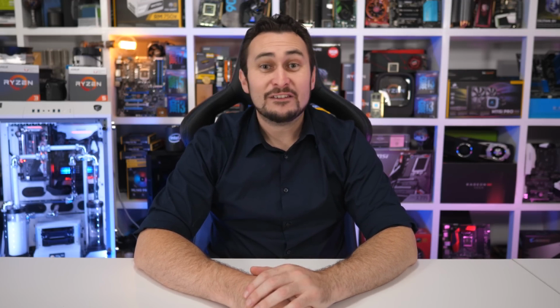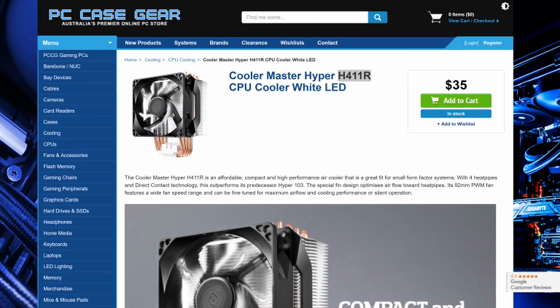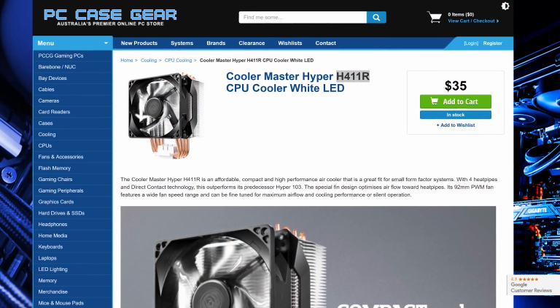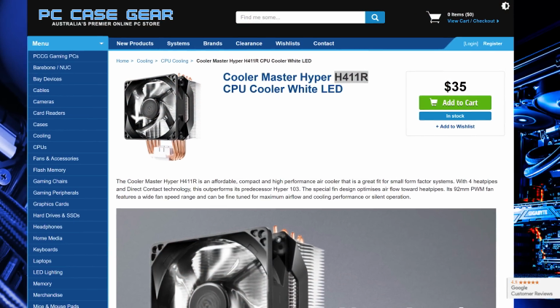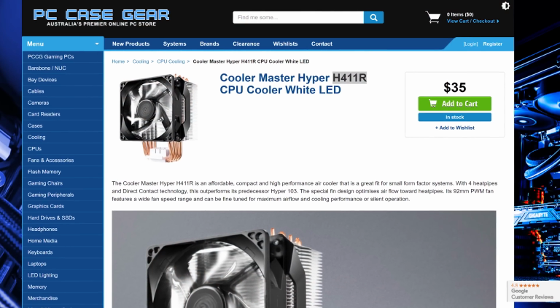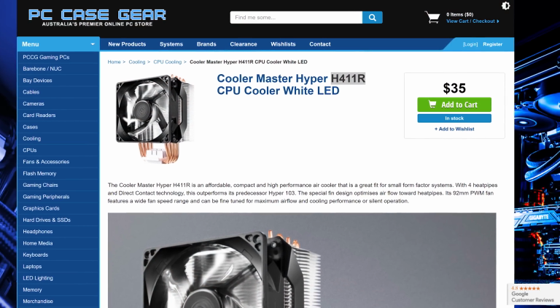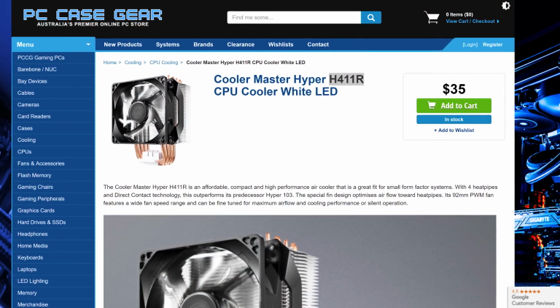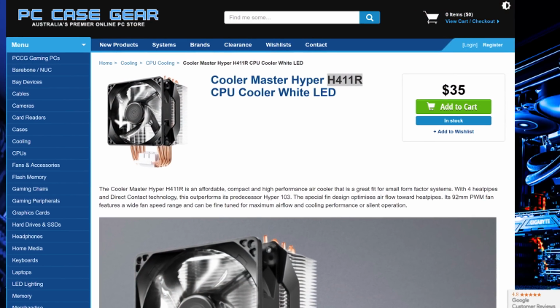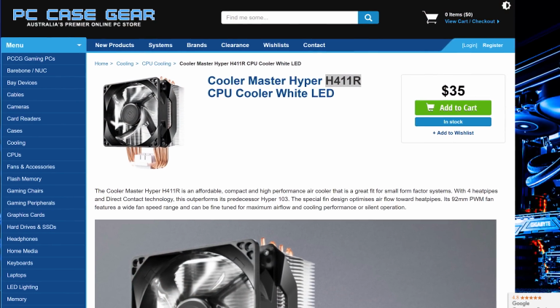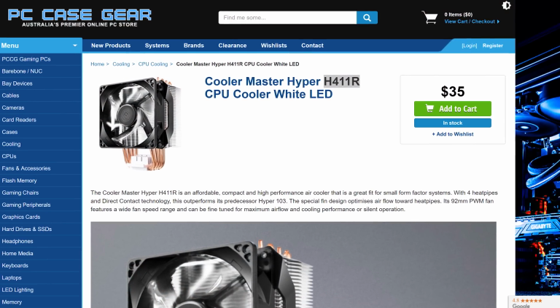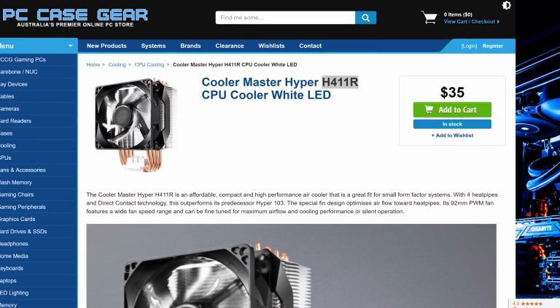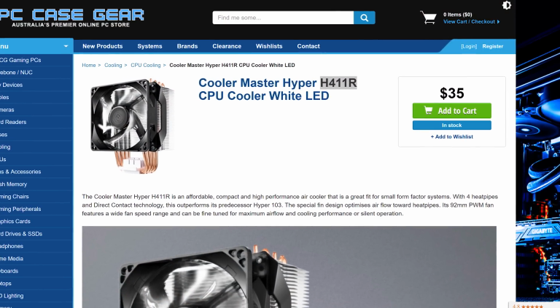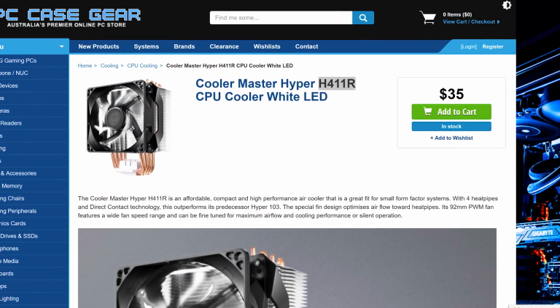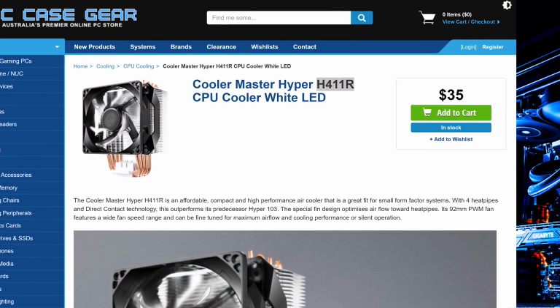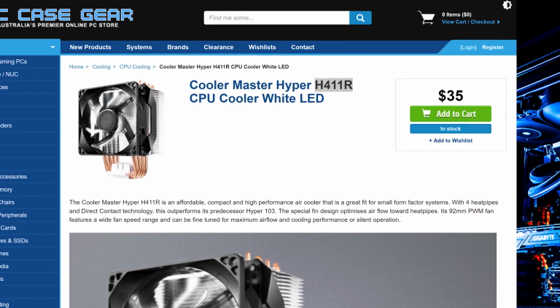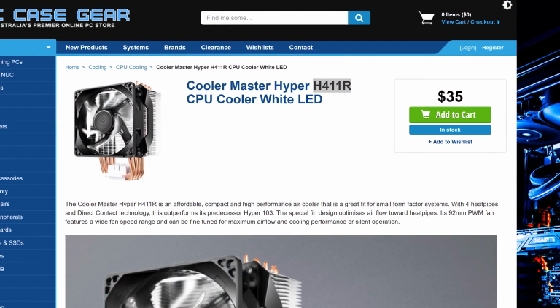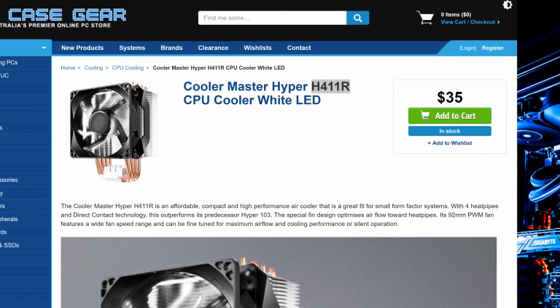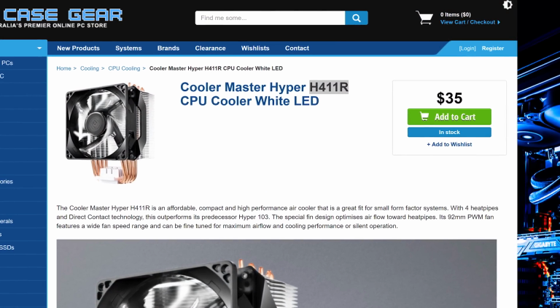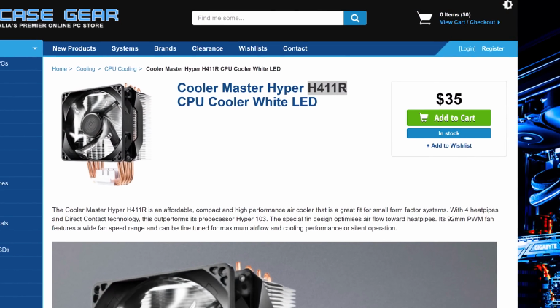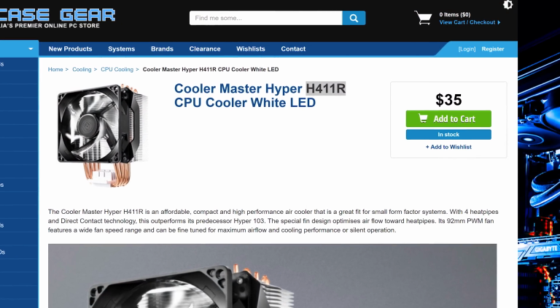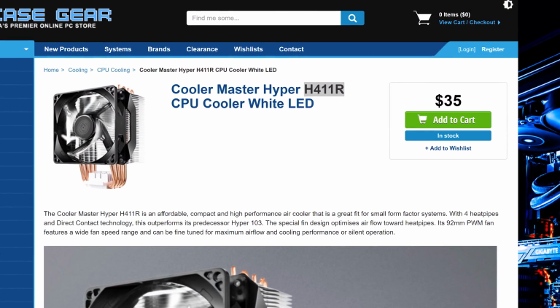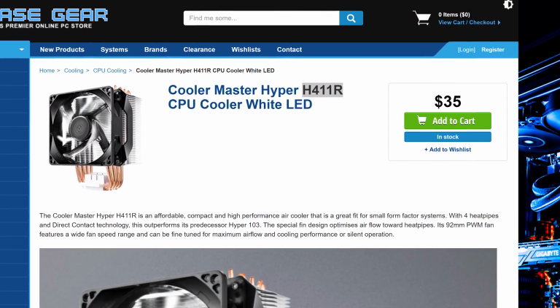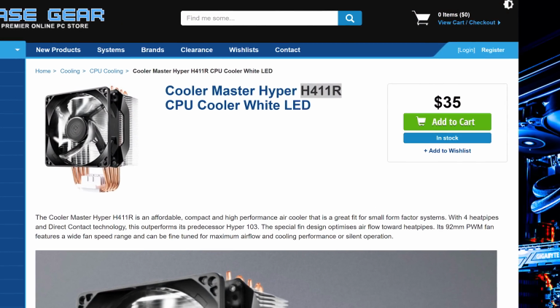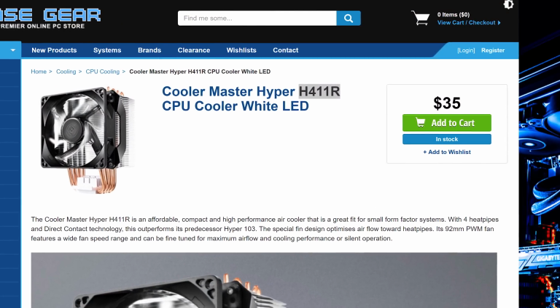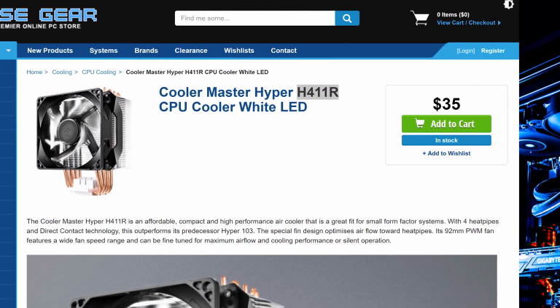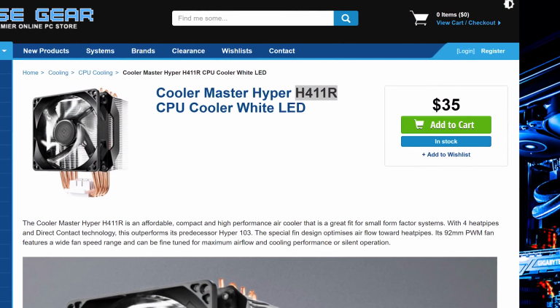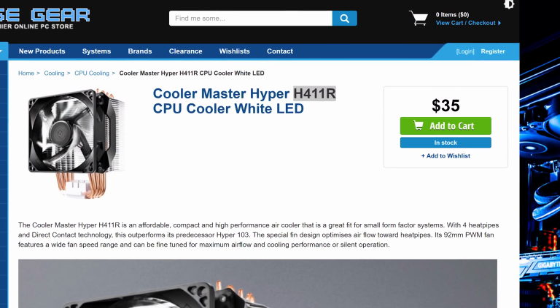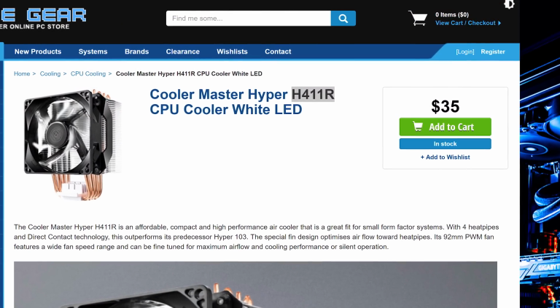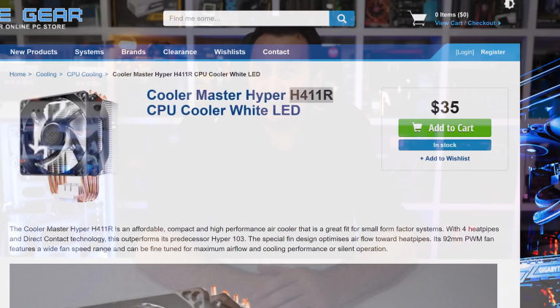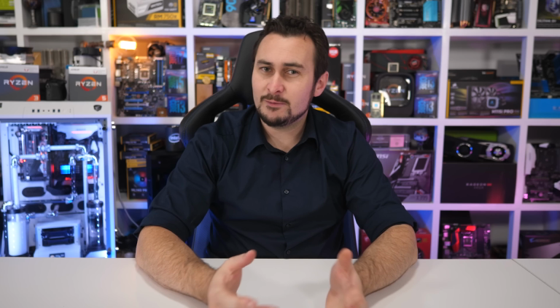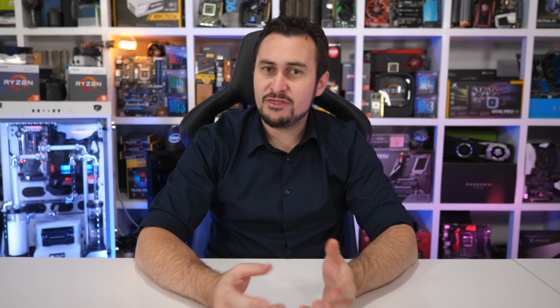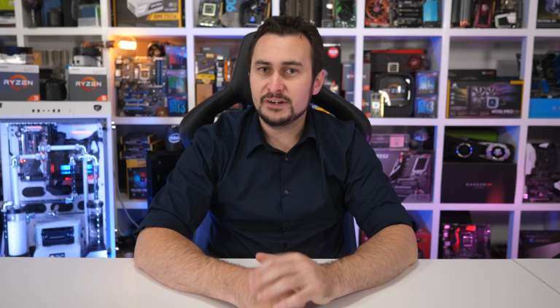My fellow Aussies won't be able to find the Hyper T2. Instead we get the Hyper 411R for about $30.